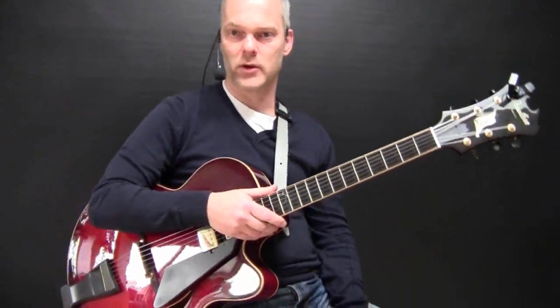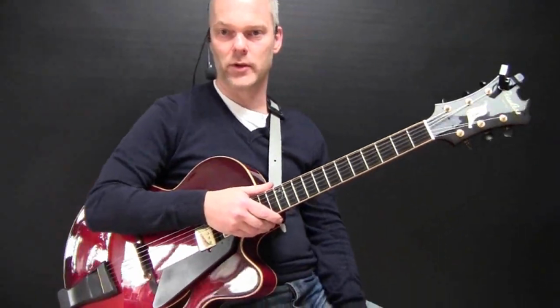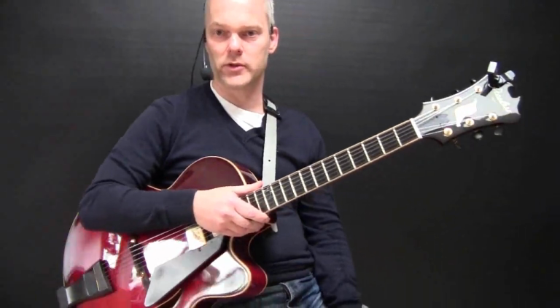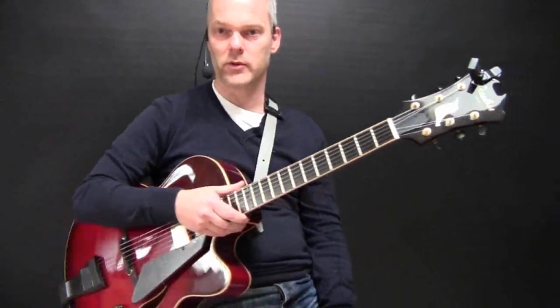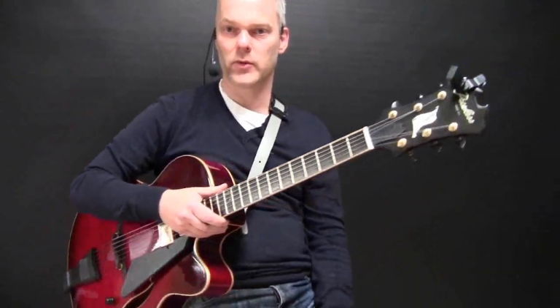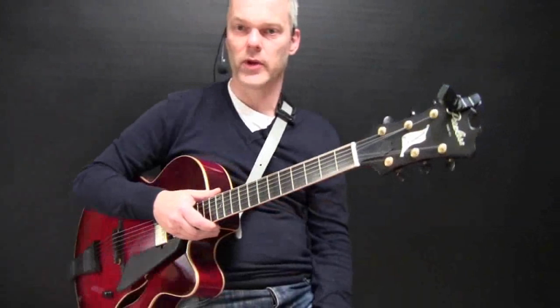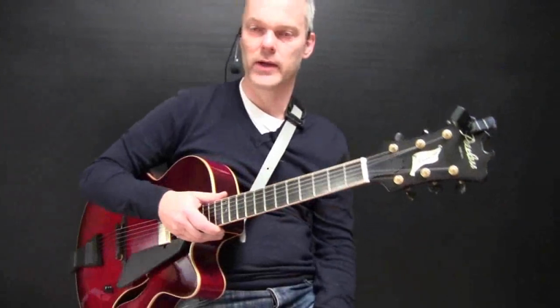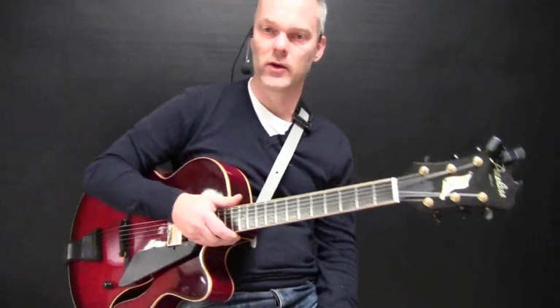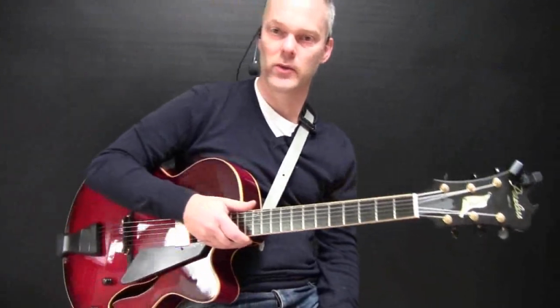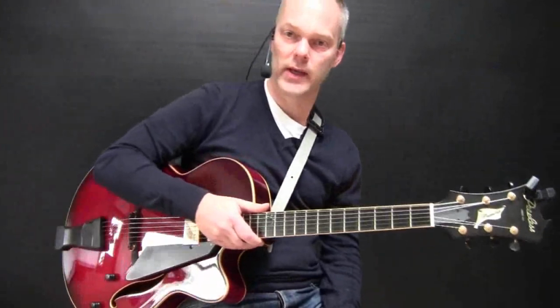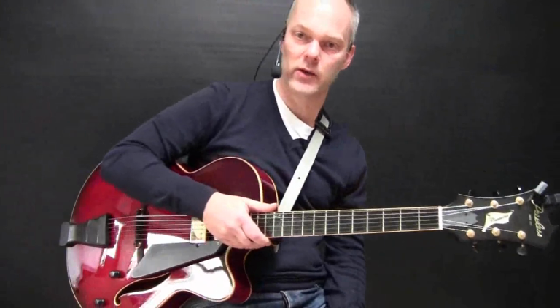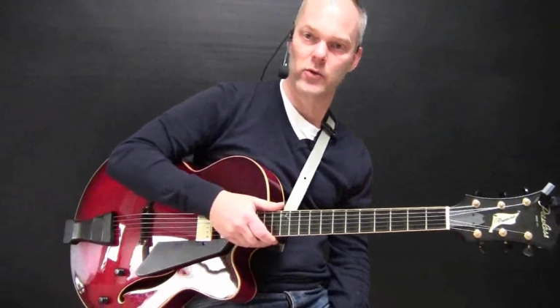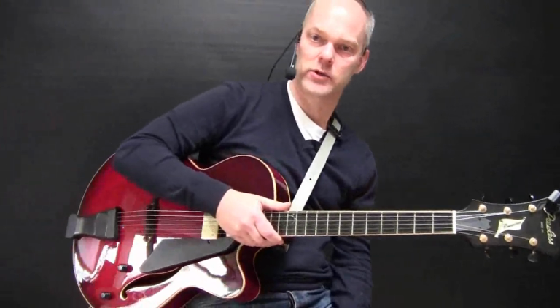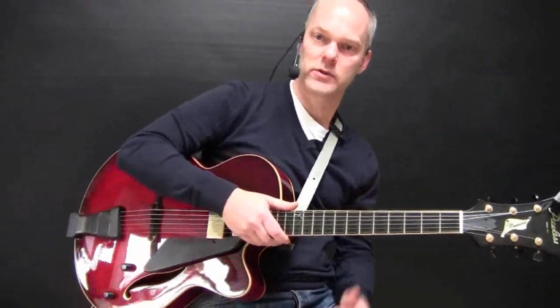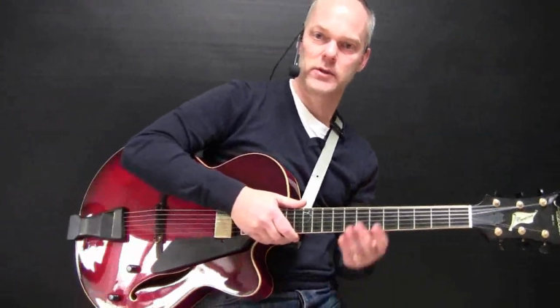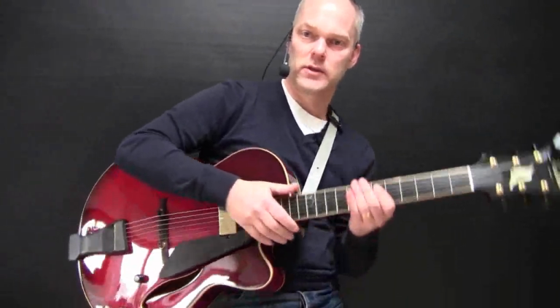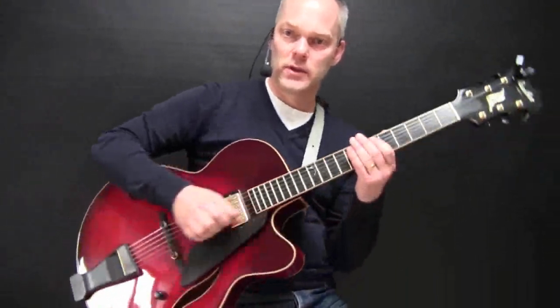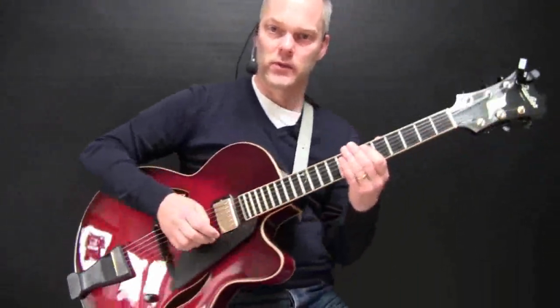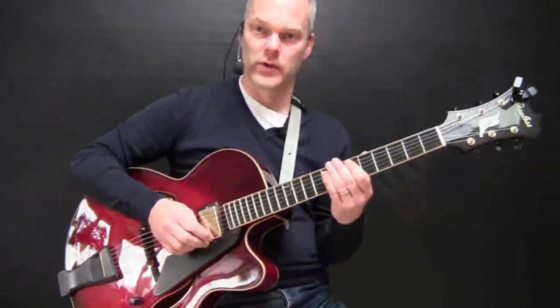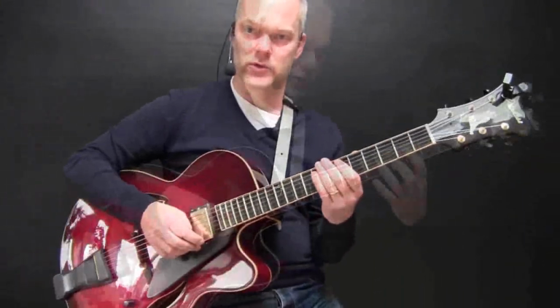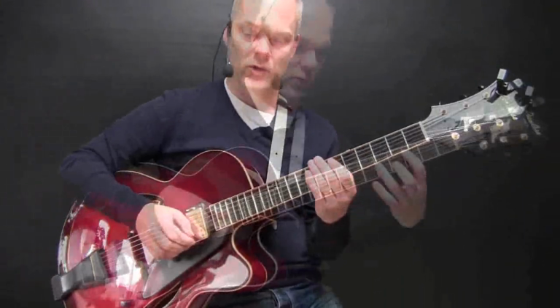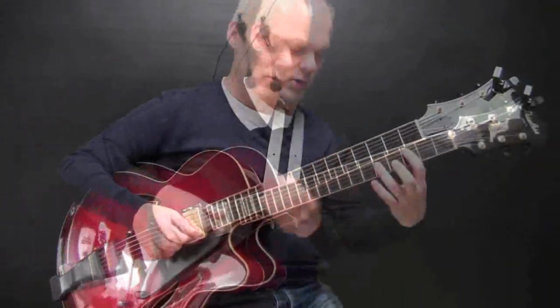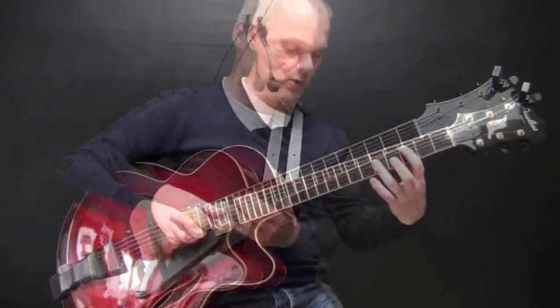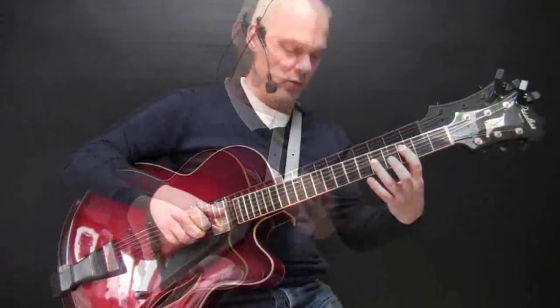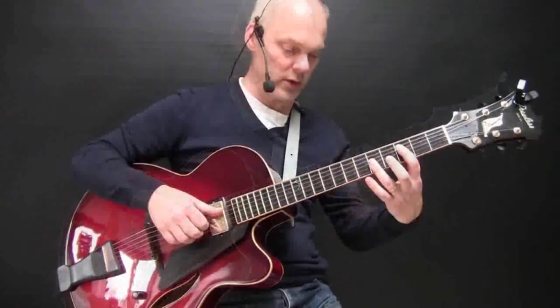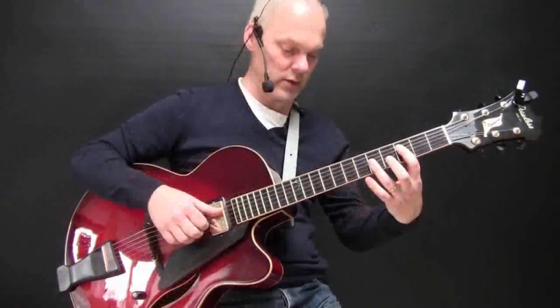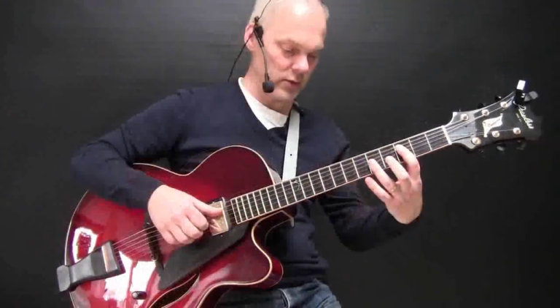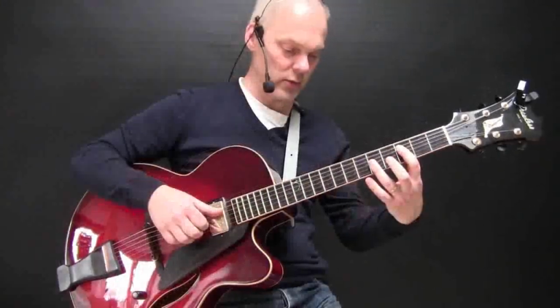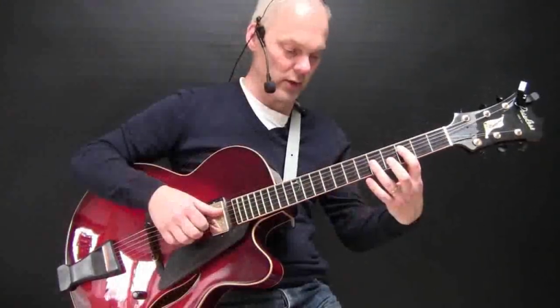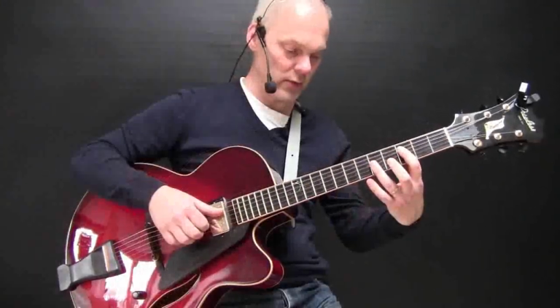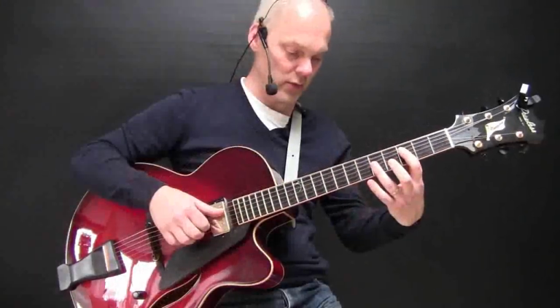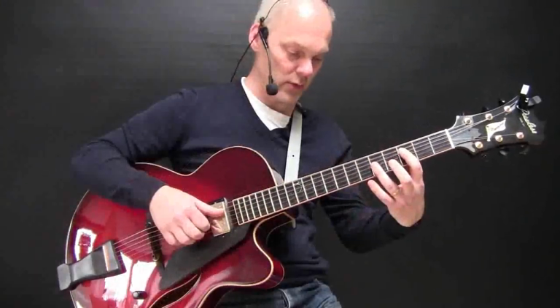So I'm just going to play now the backing chords with the solo — 1, 2, 3, 4.